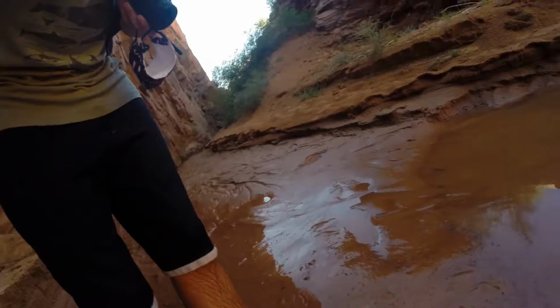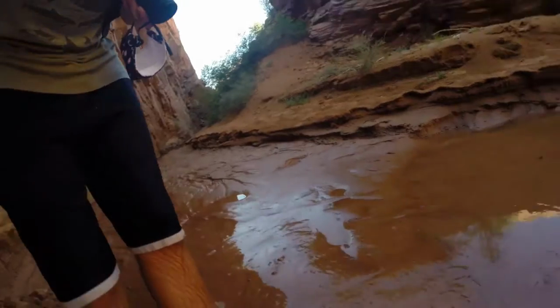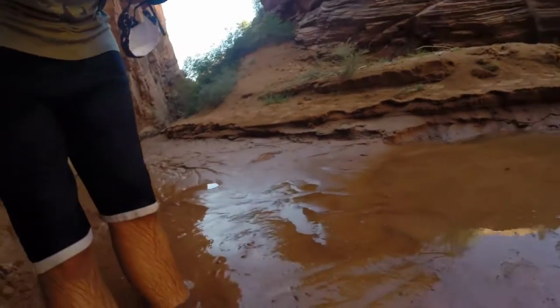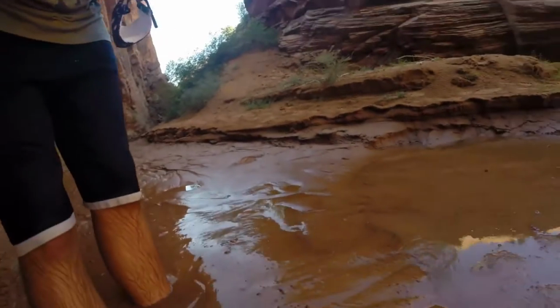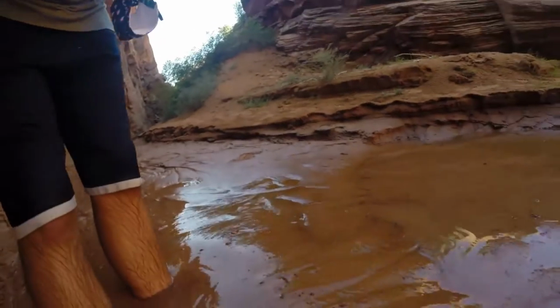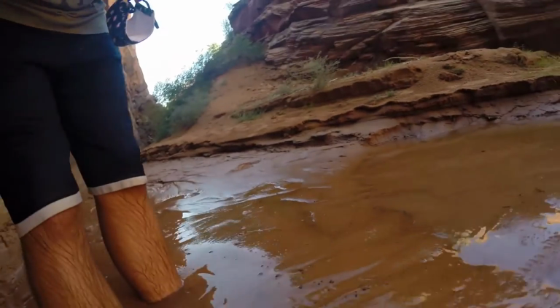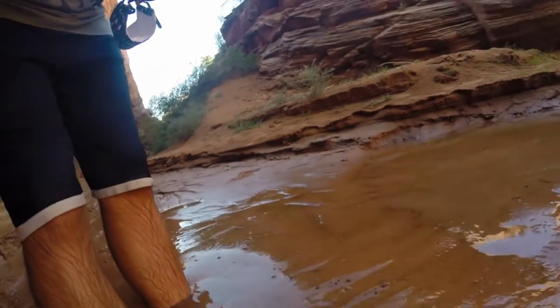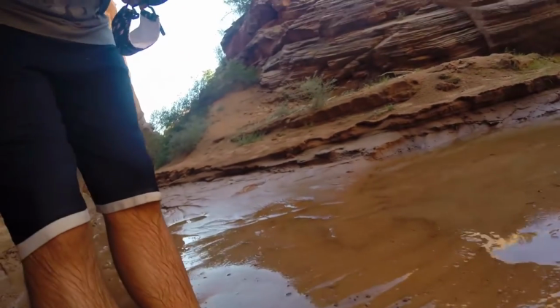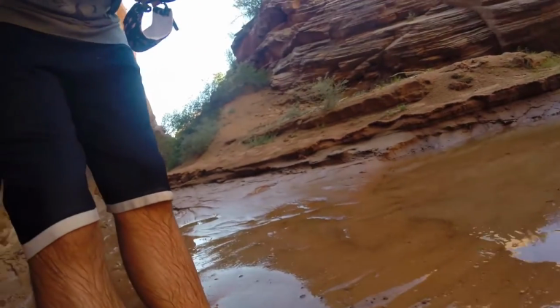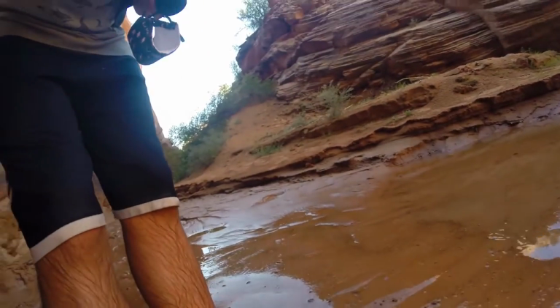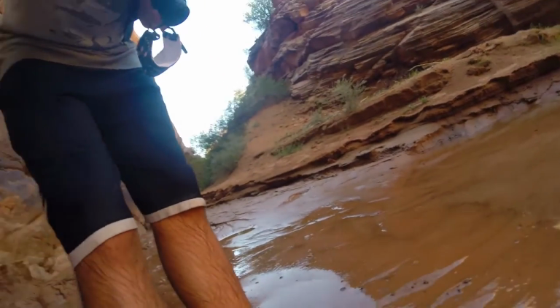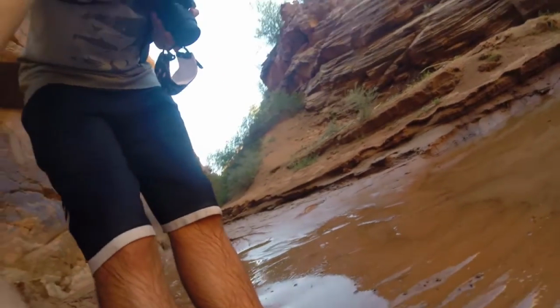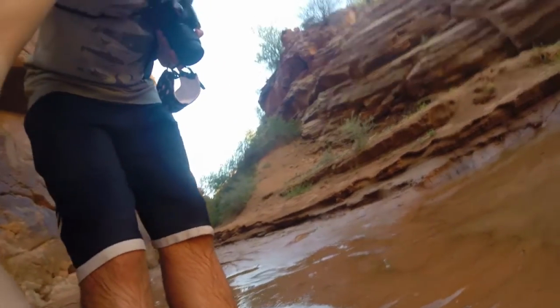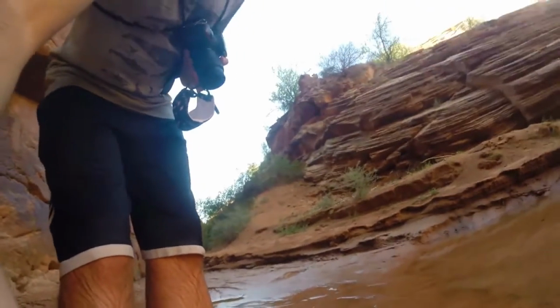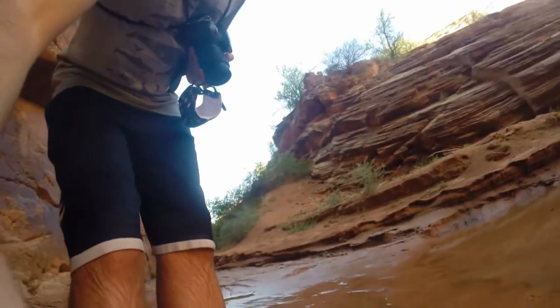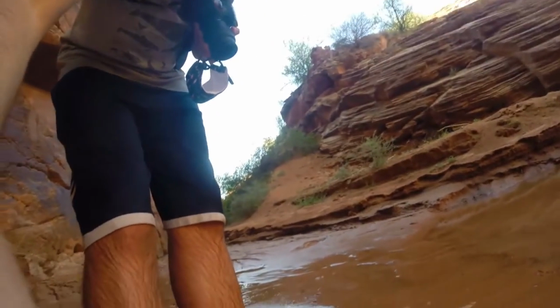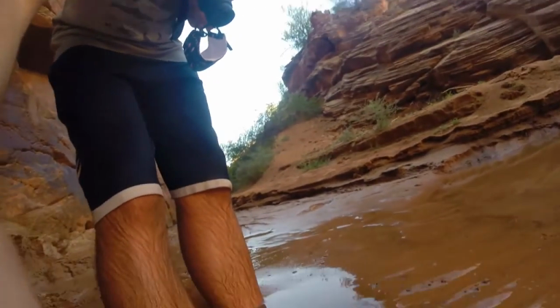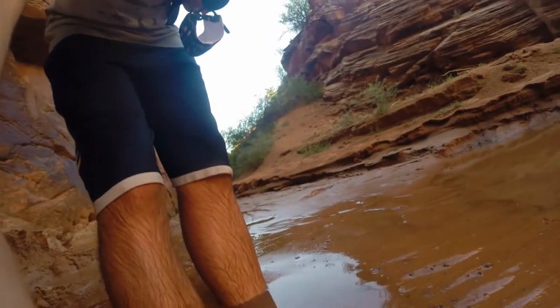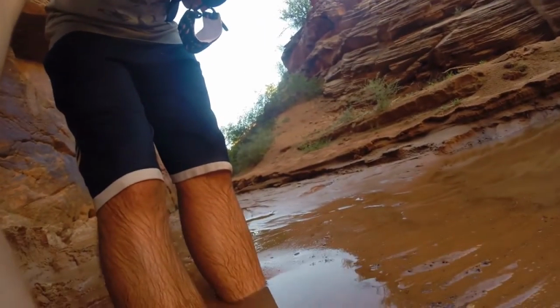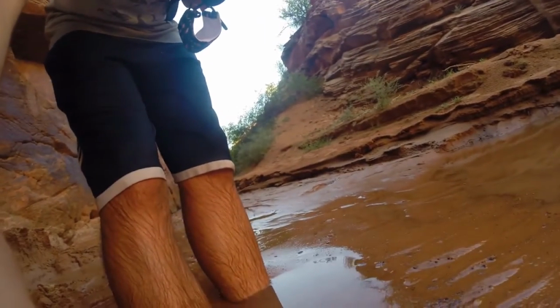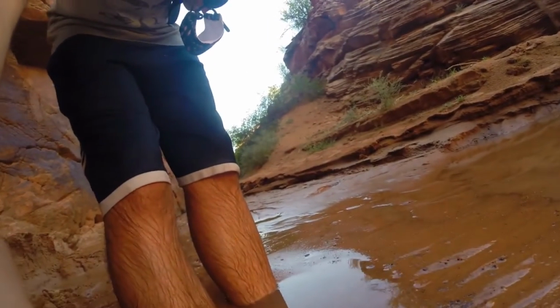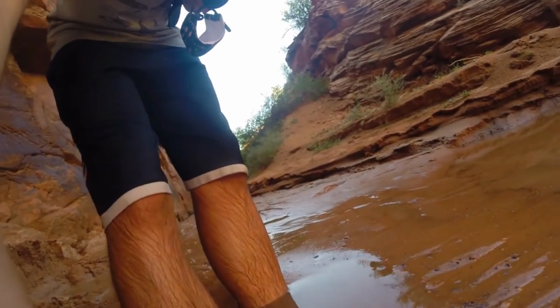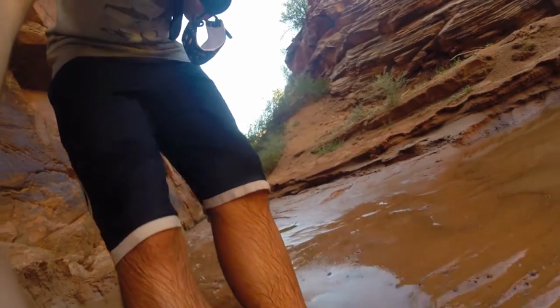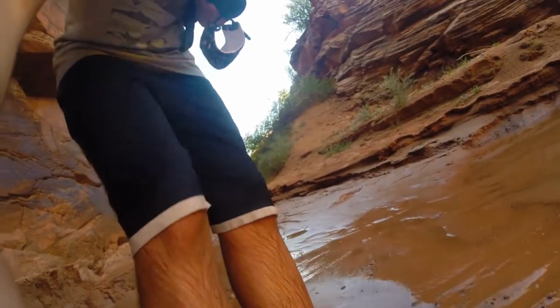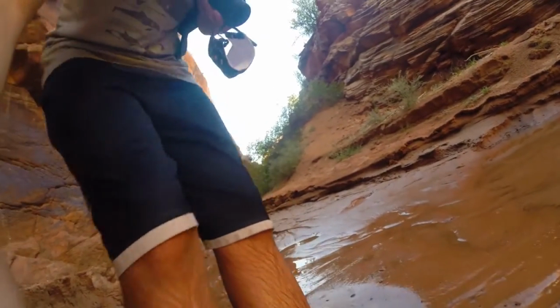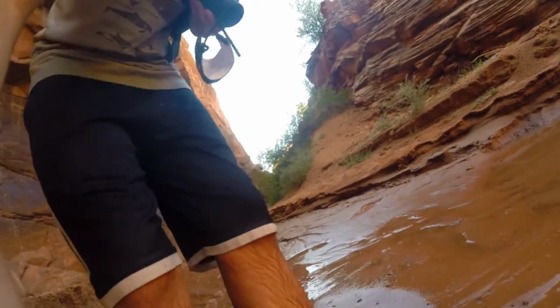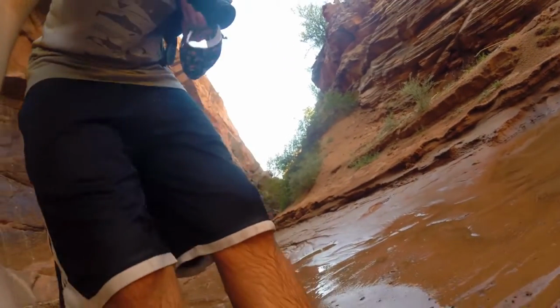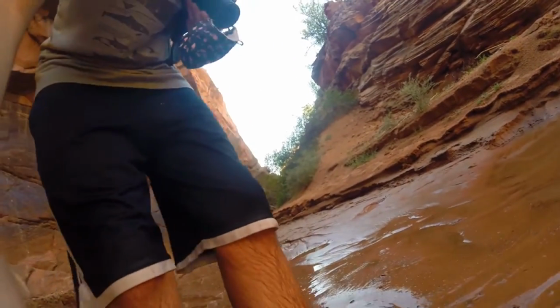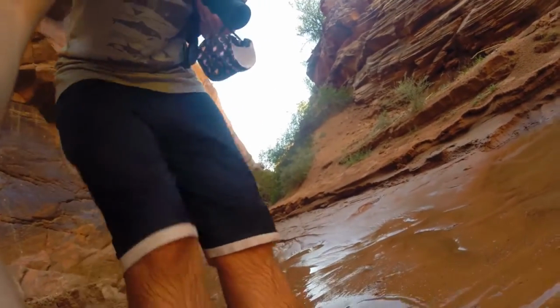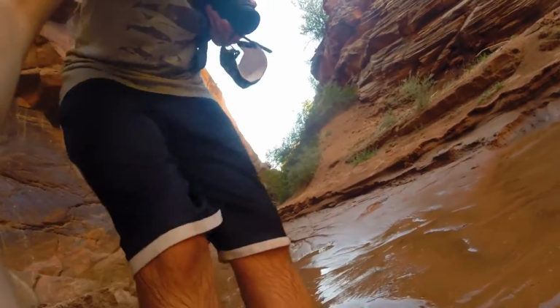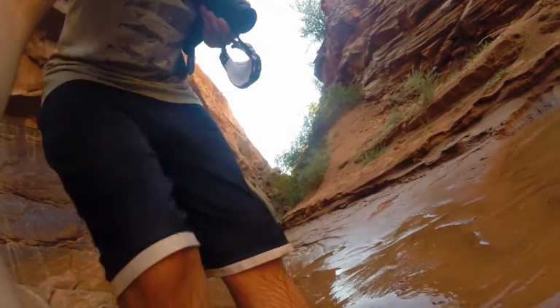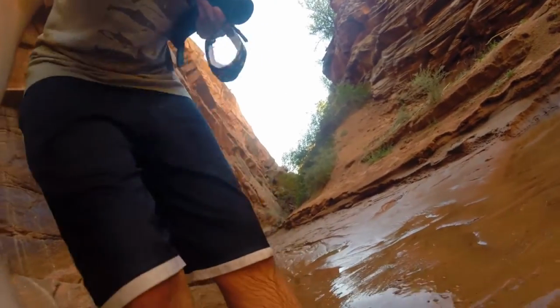Oh no! I have sunk into quicksand! How am I going to get out?